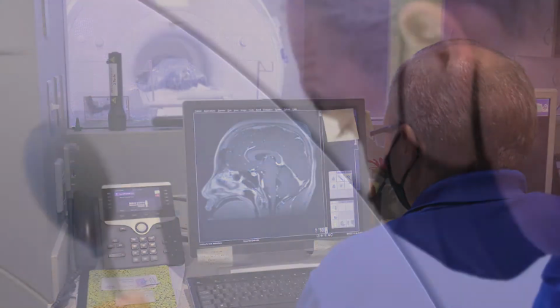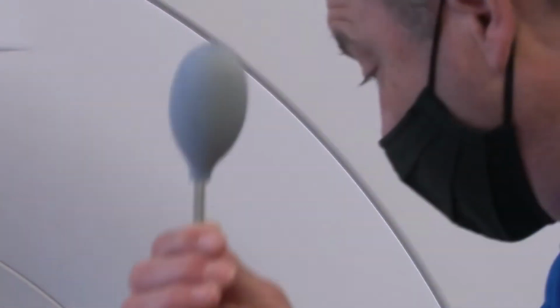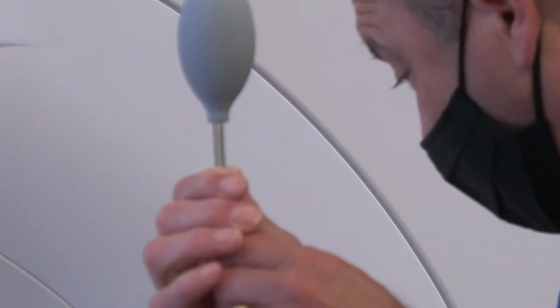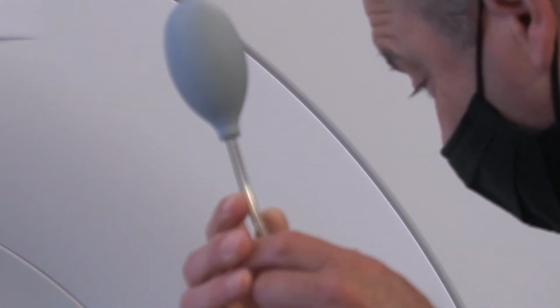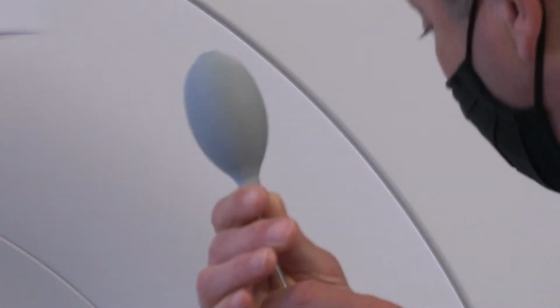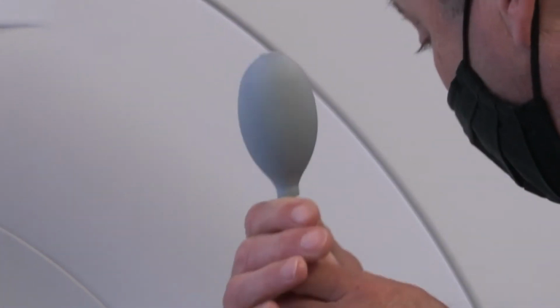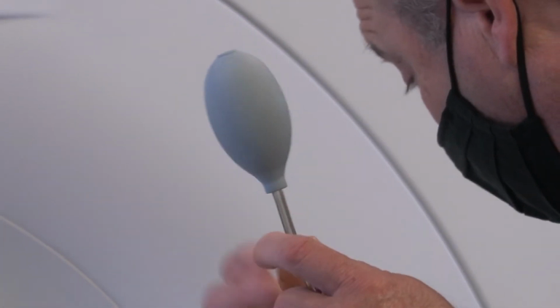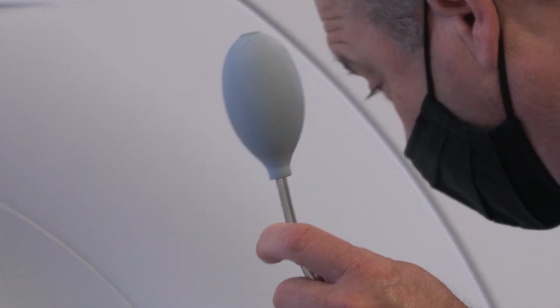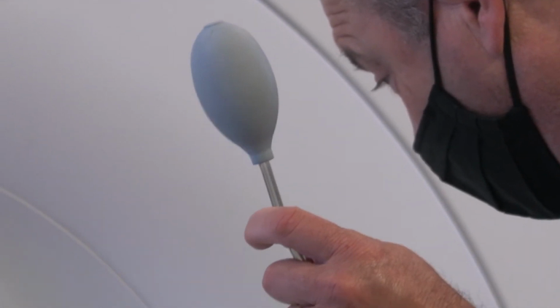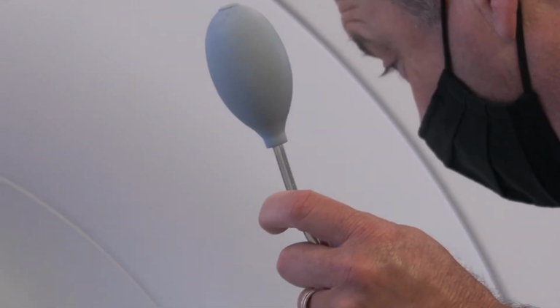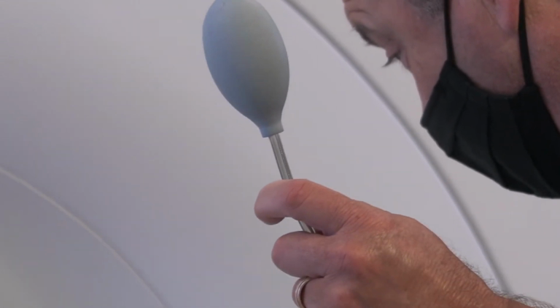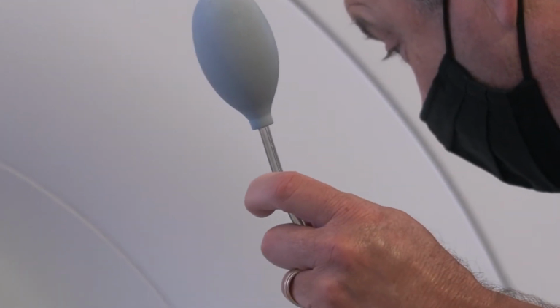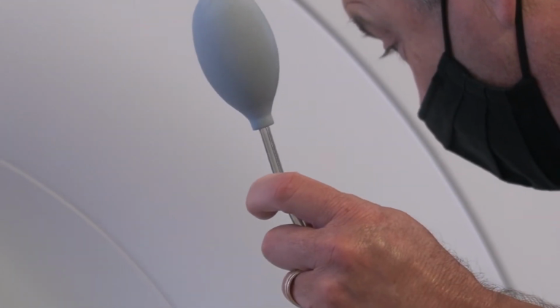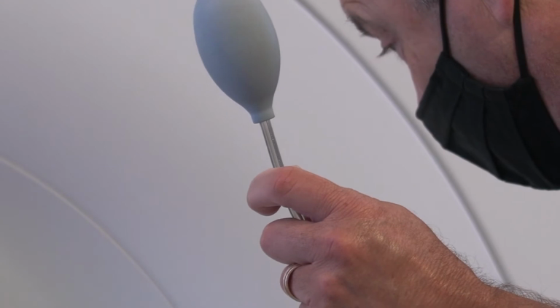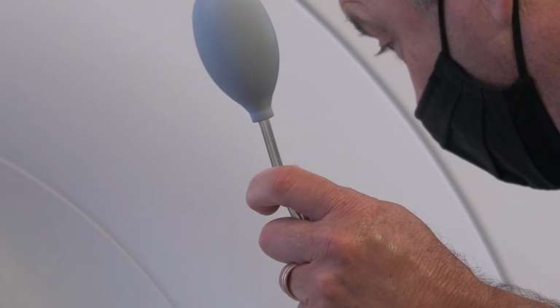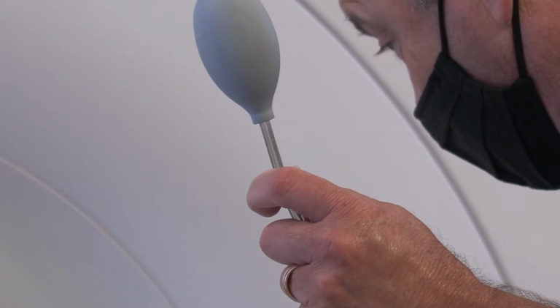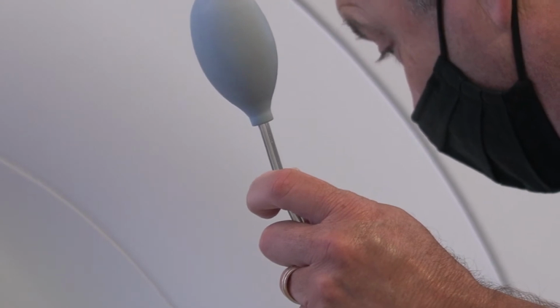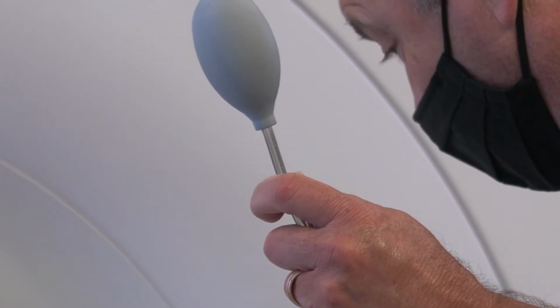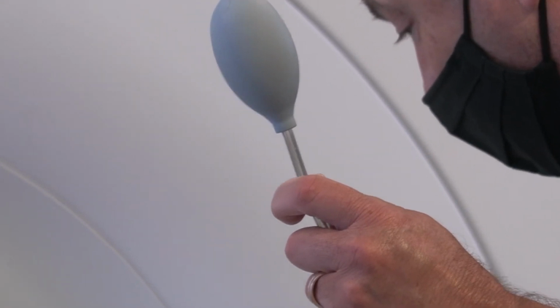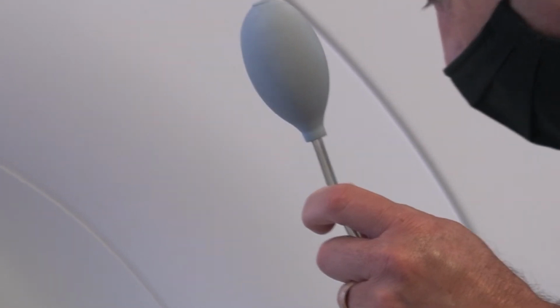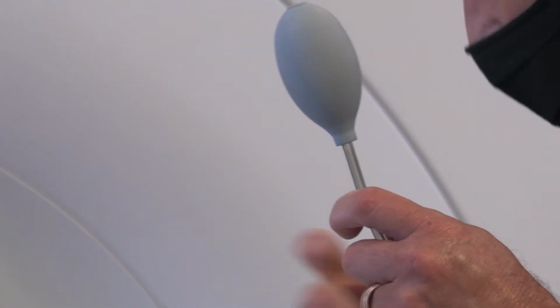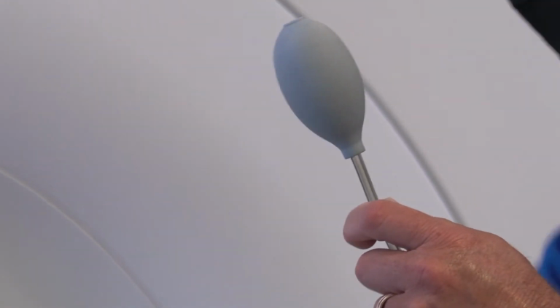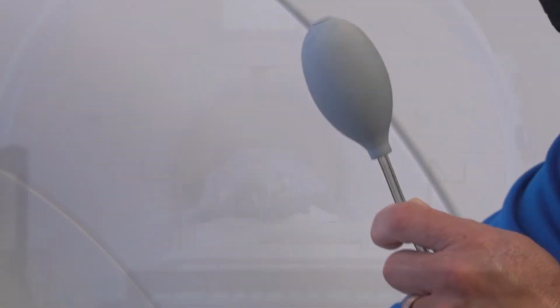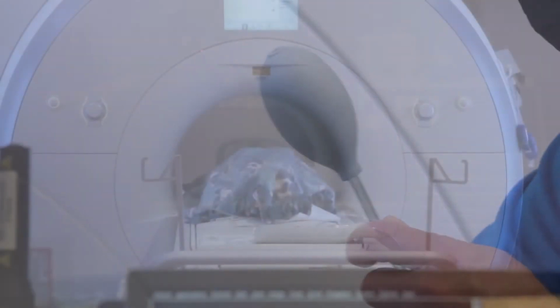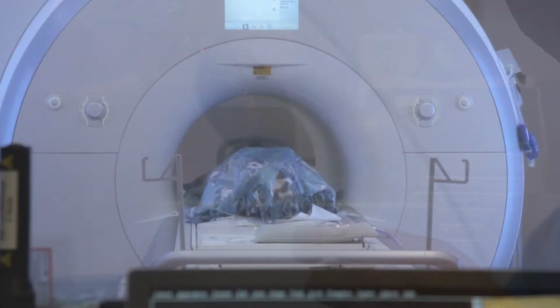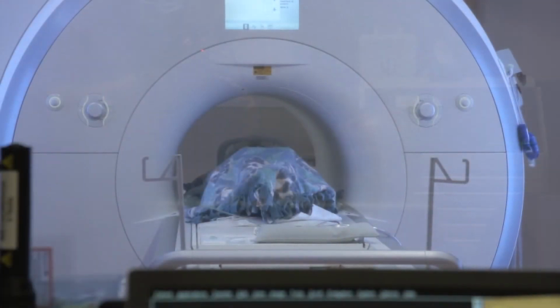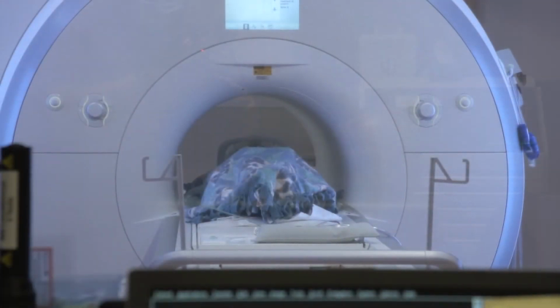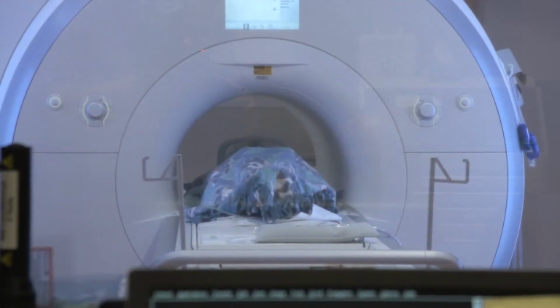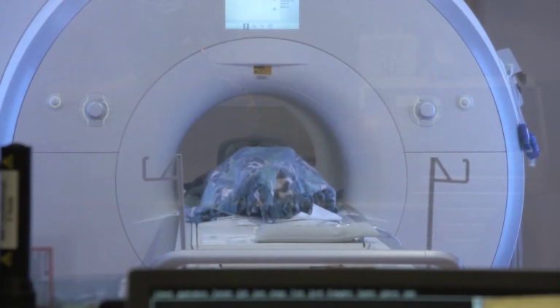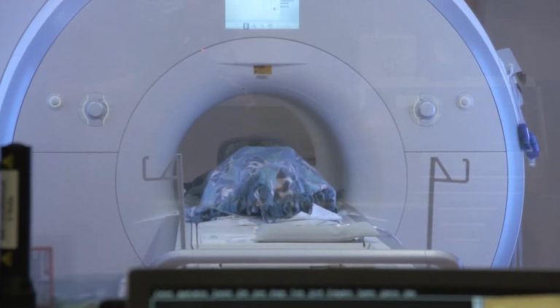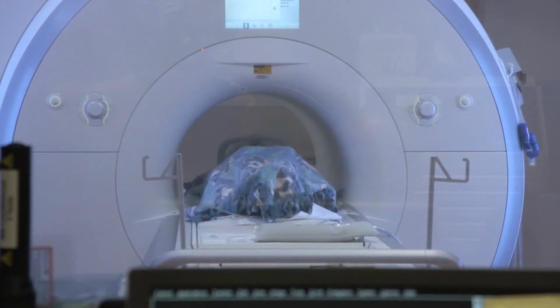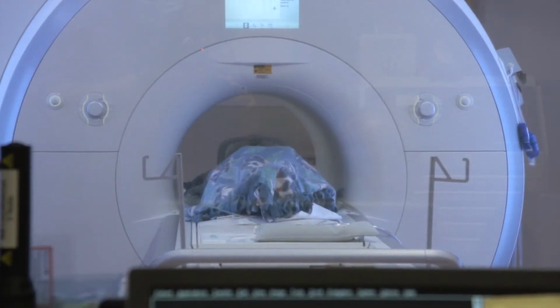The MRI technician will give you a rubber ball to squeeze if you need anything during your pictures. They will talk to you from the control room.